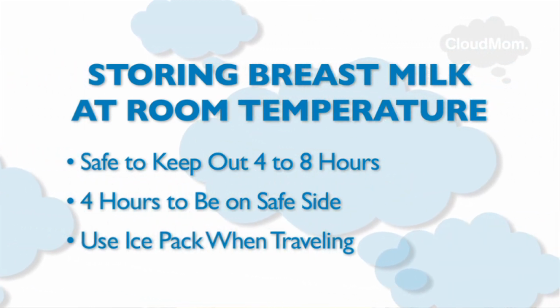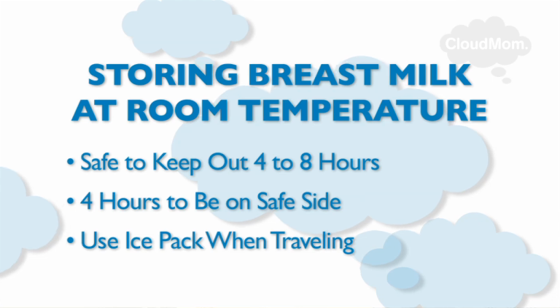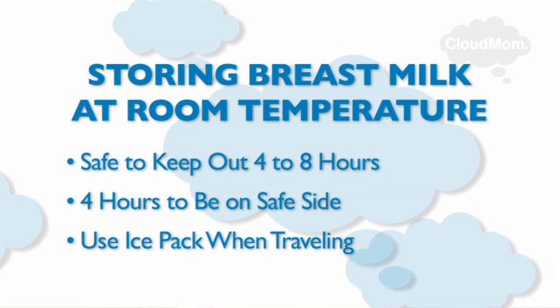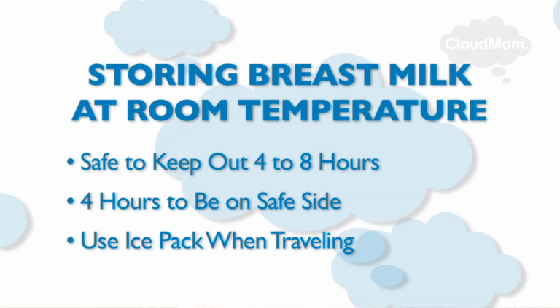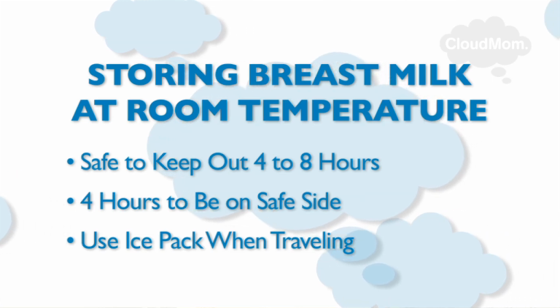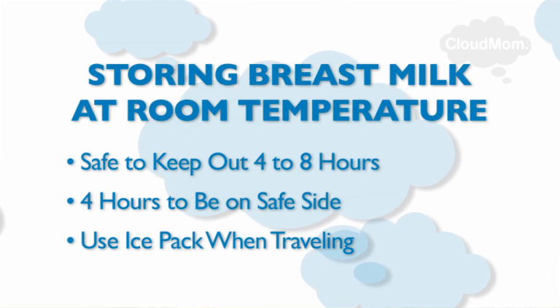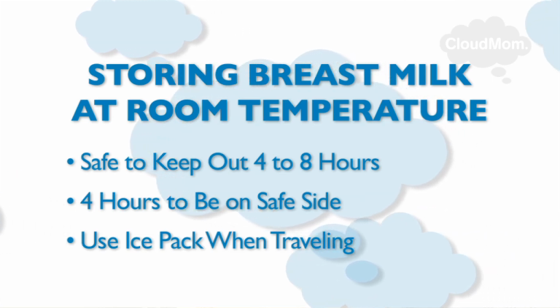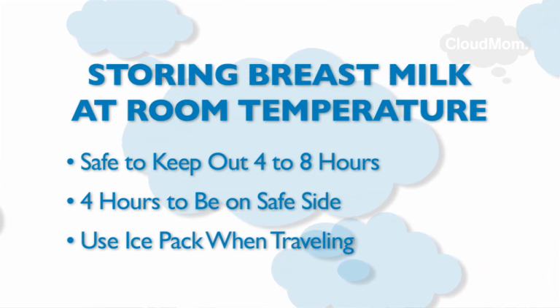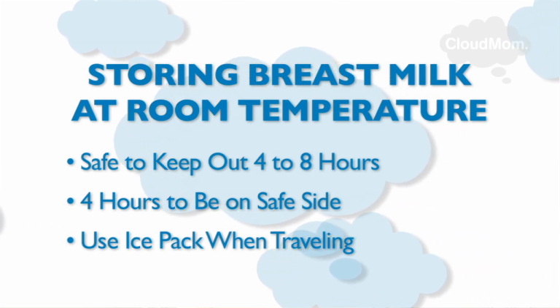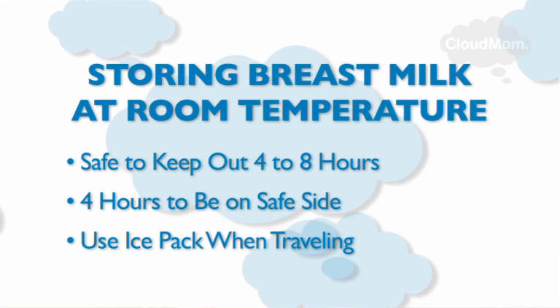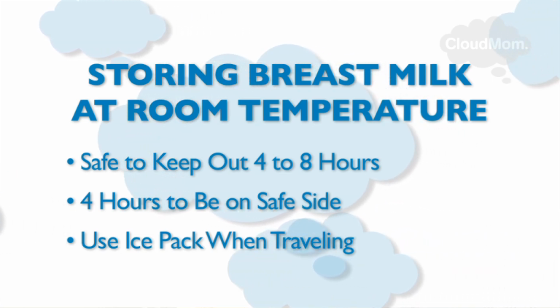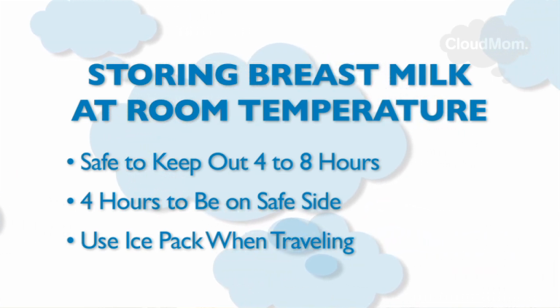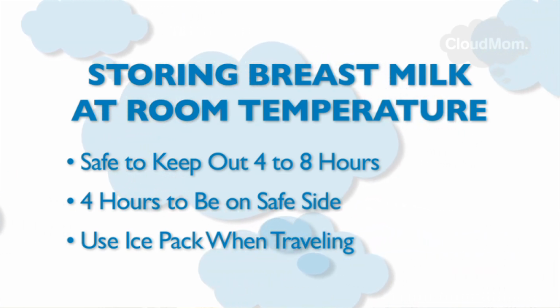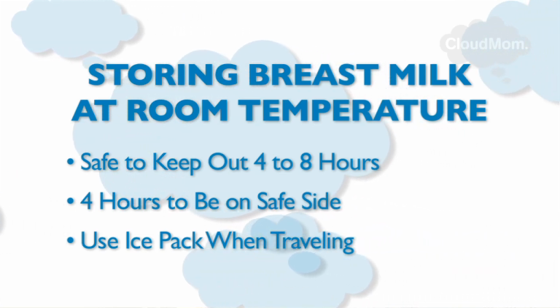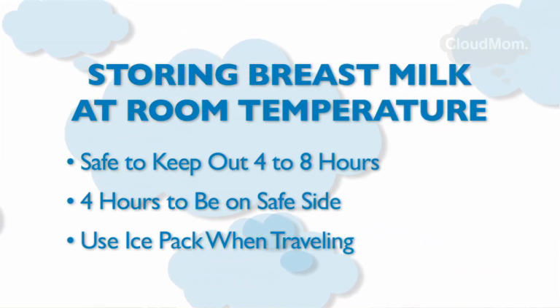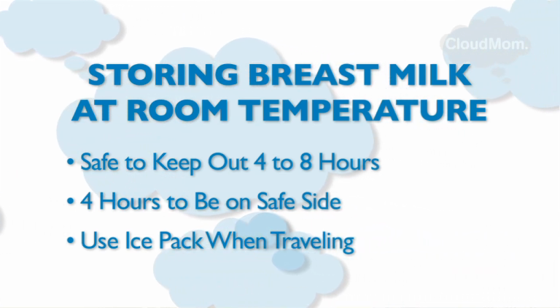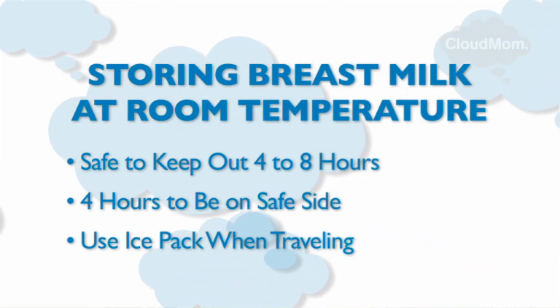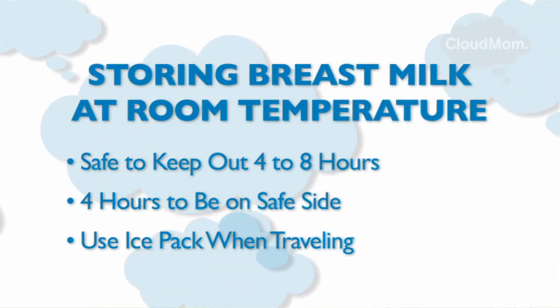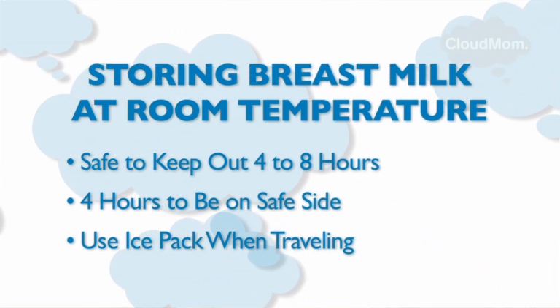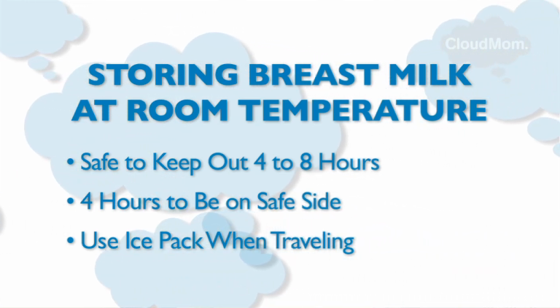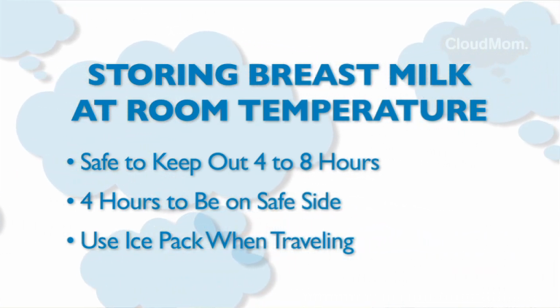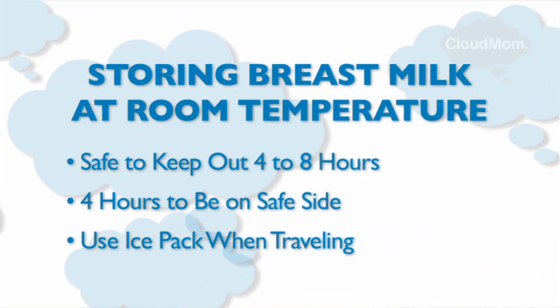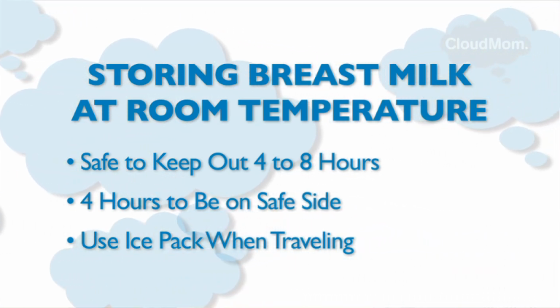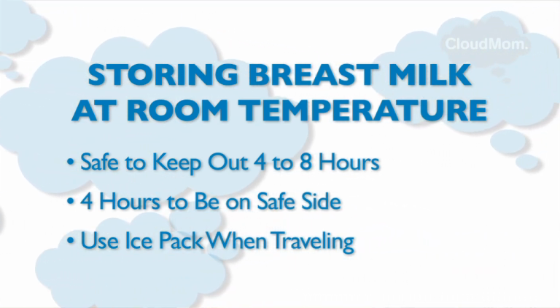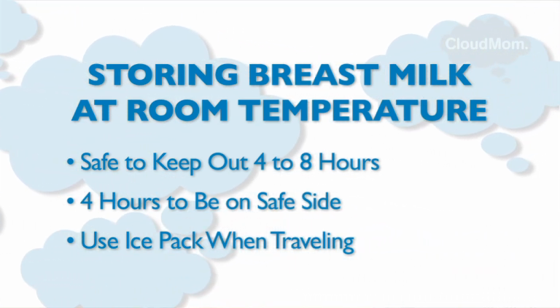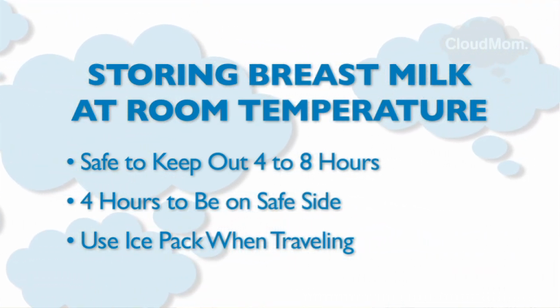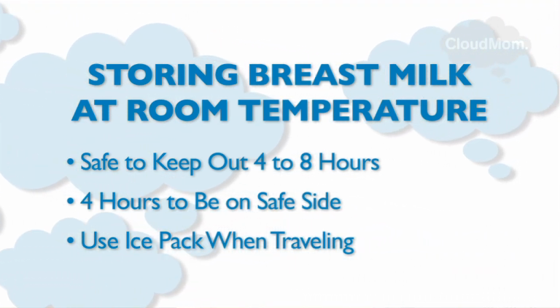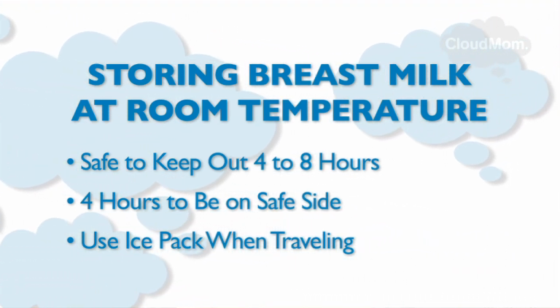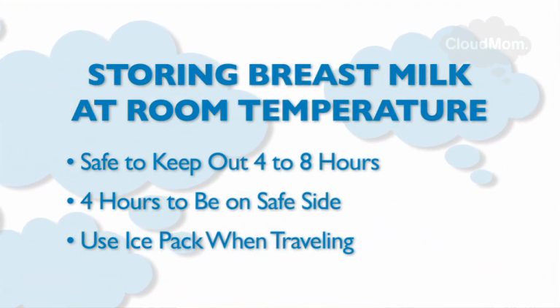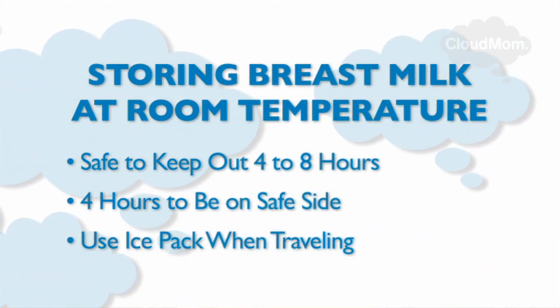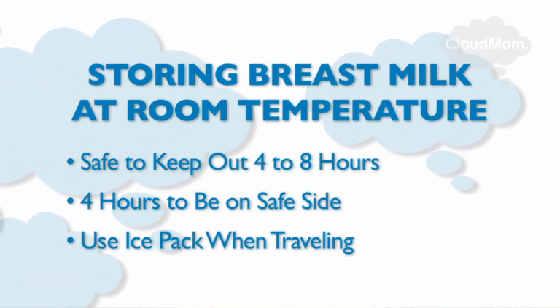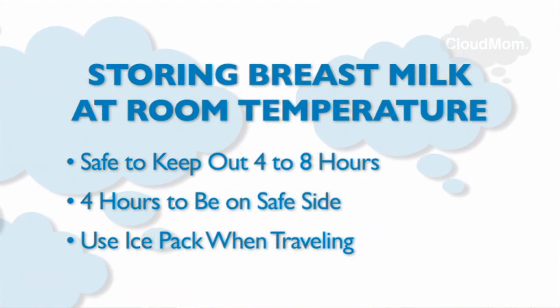Take your milk off the ice pack an hour or so before you plan to give it to your baby so that the milk is at room temperature.